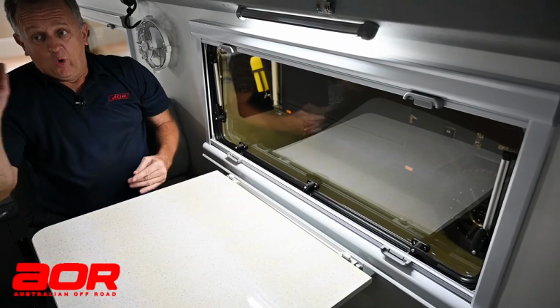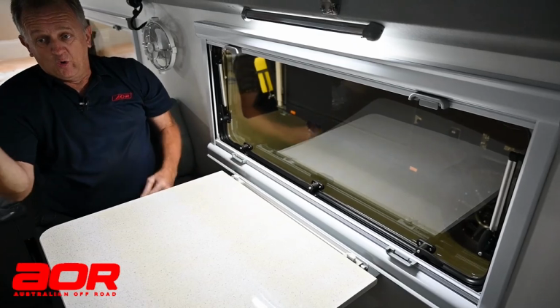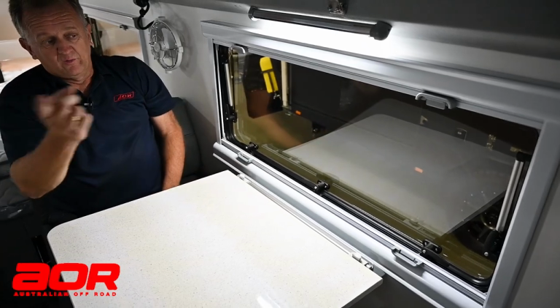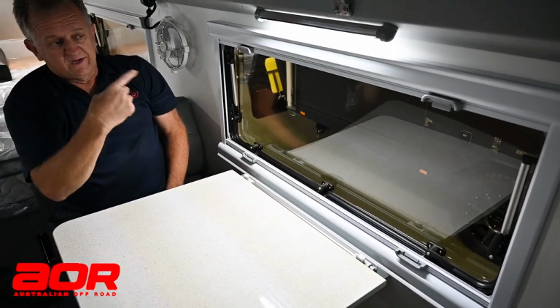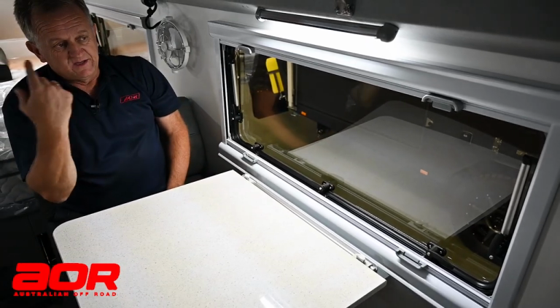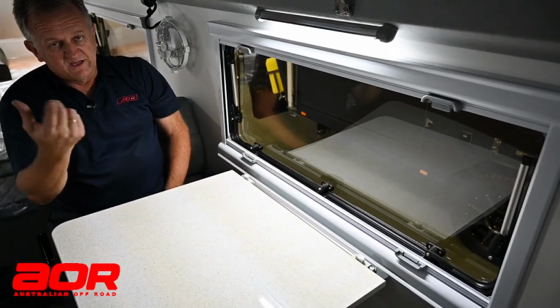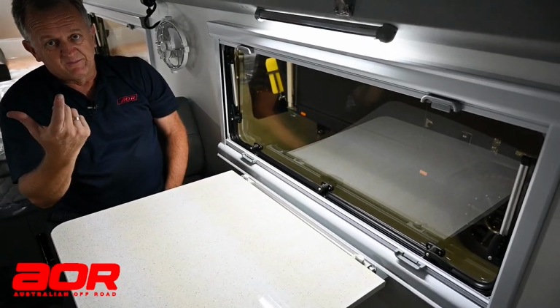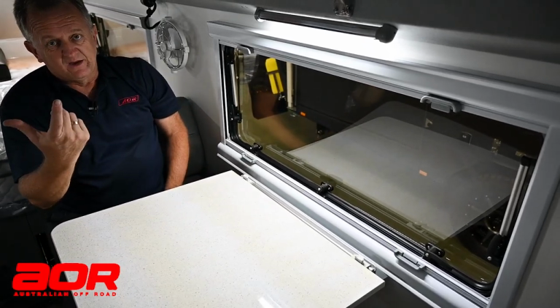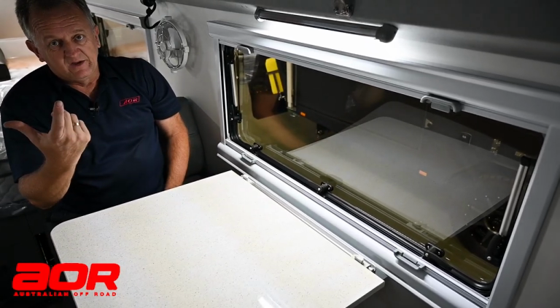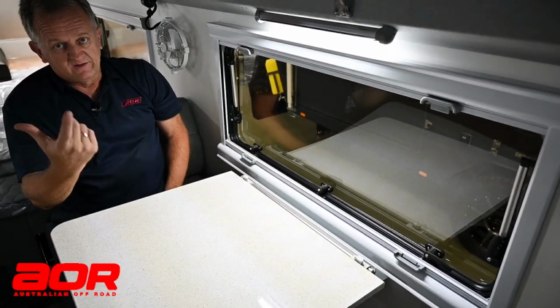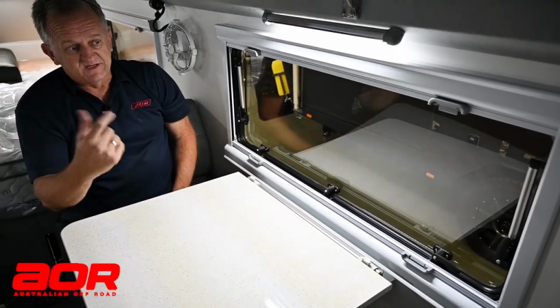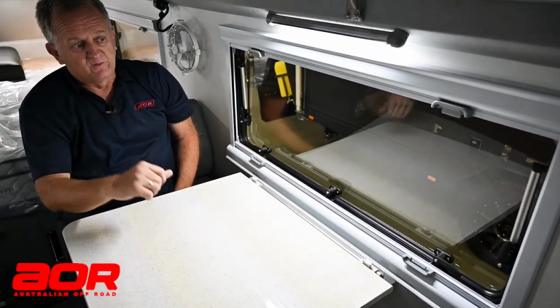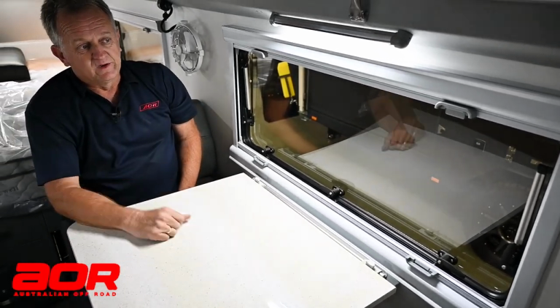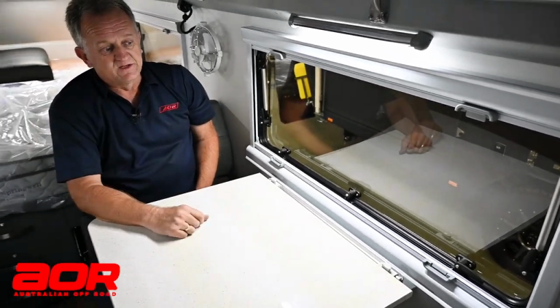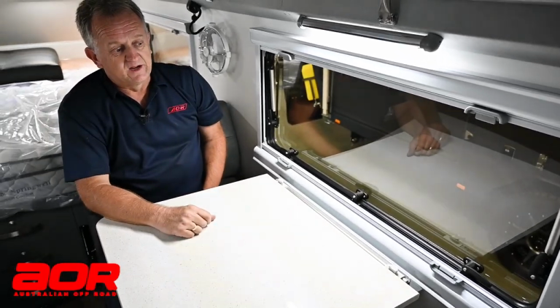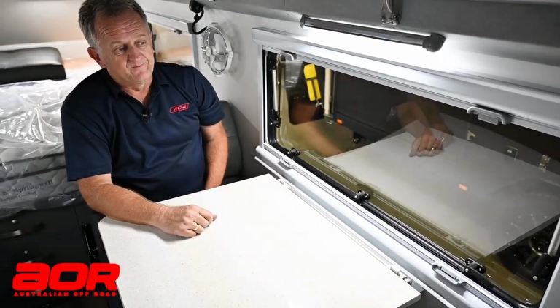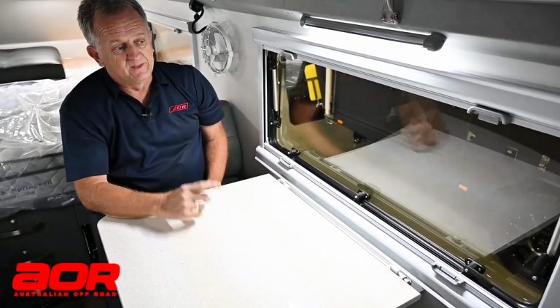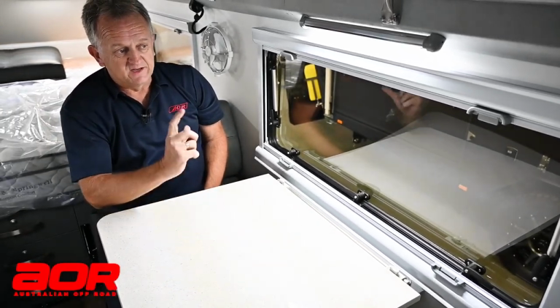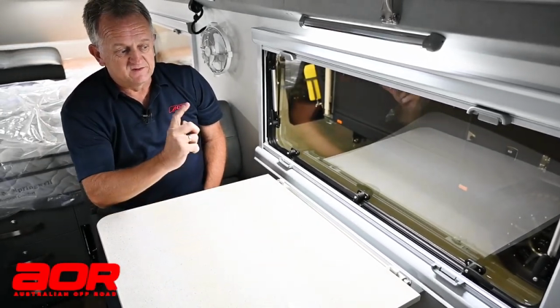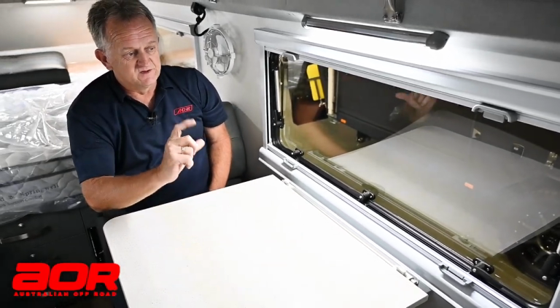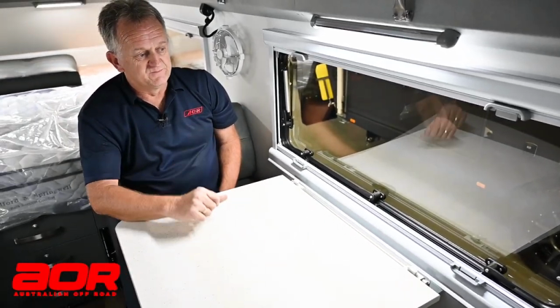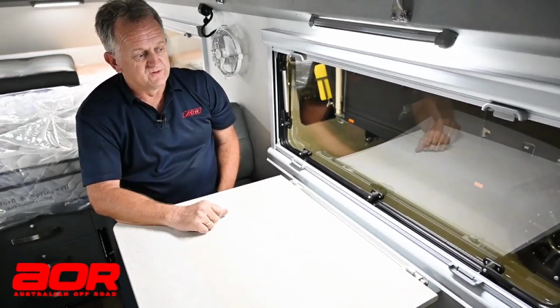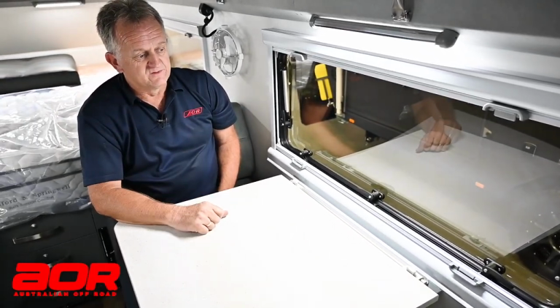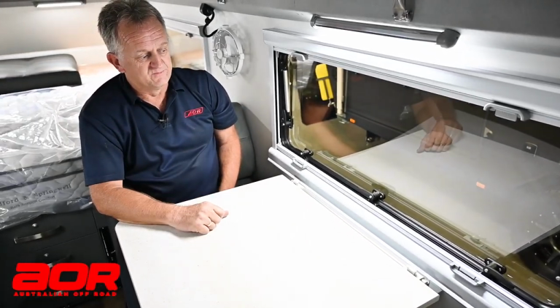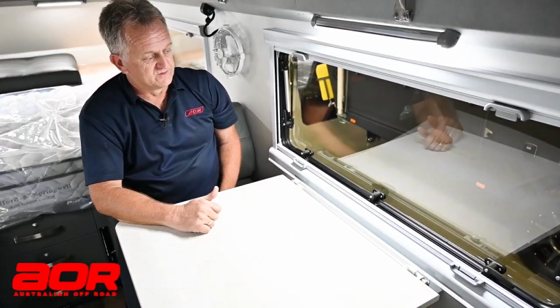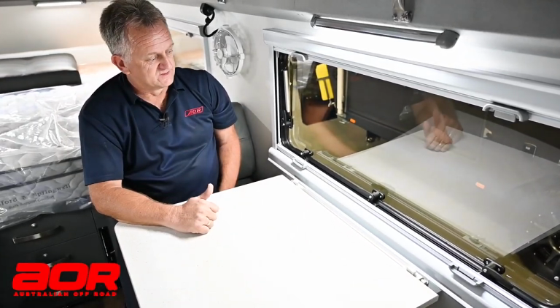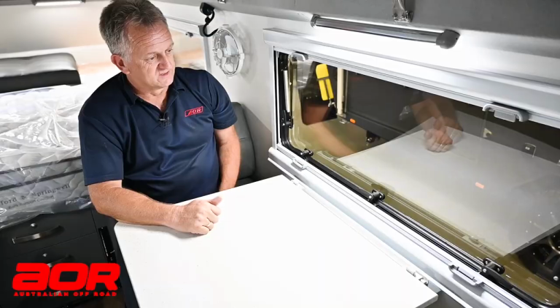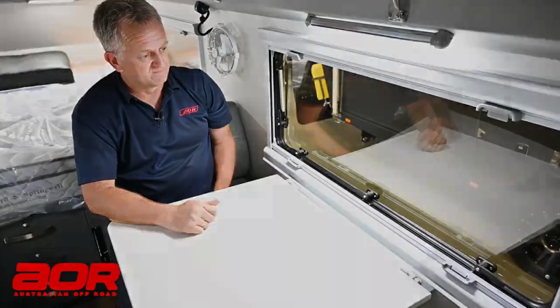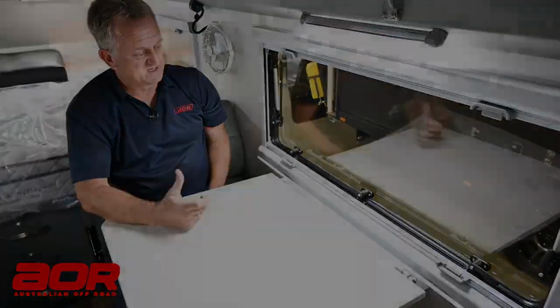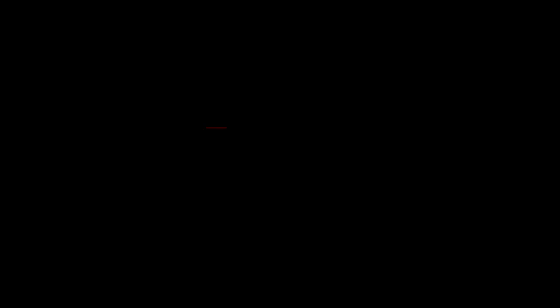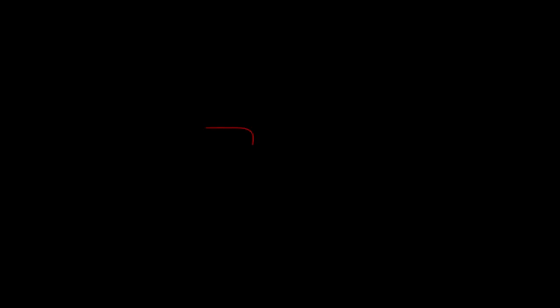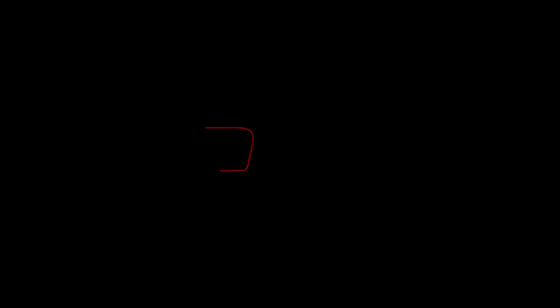All the windows down below are the same window setup. That is a really important point on the dust side of things.